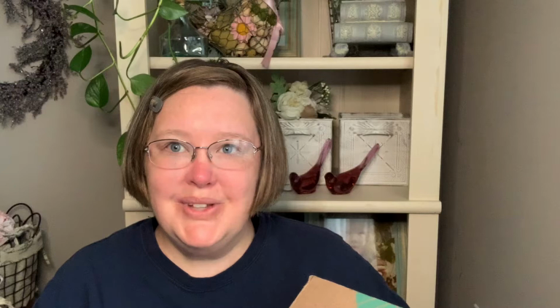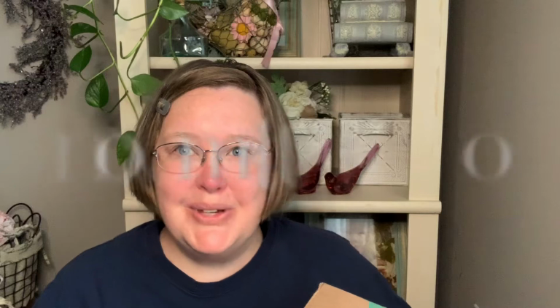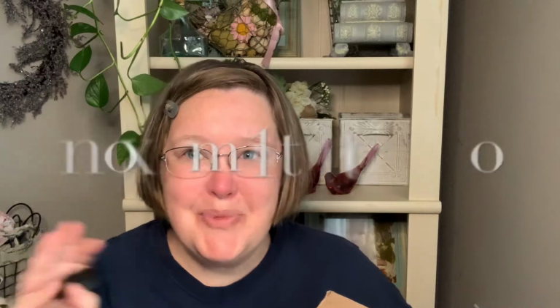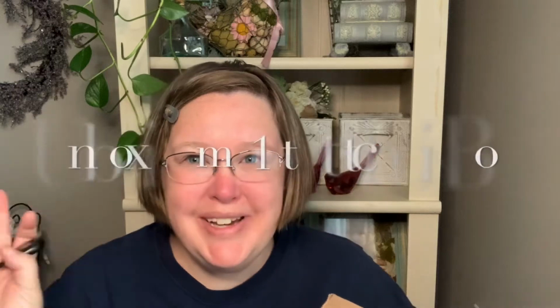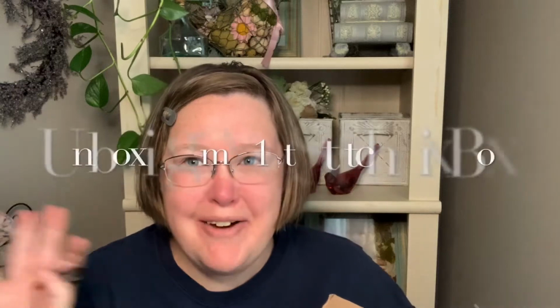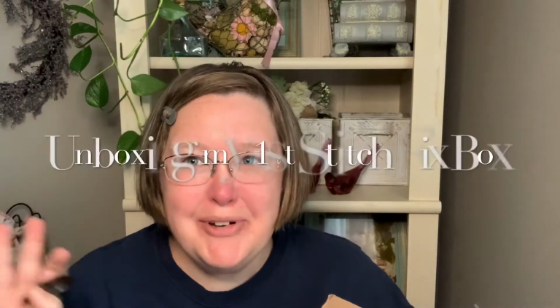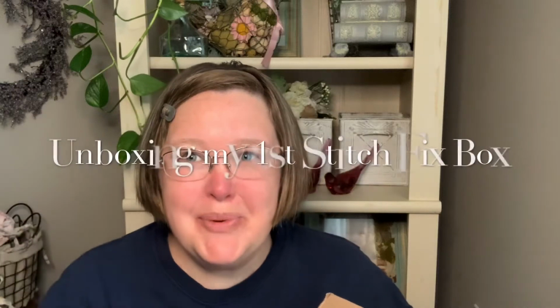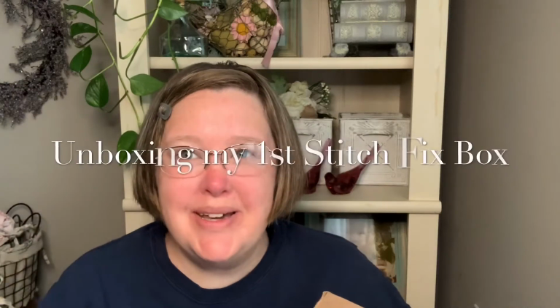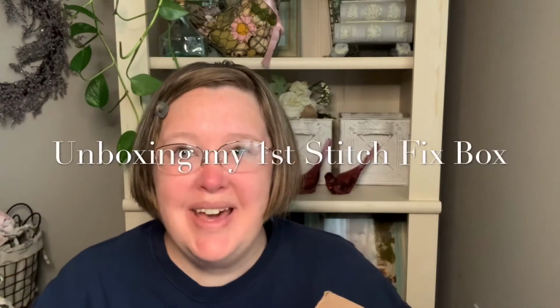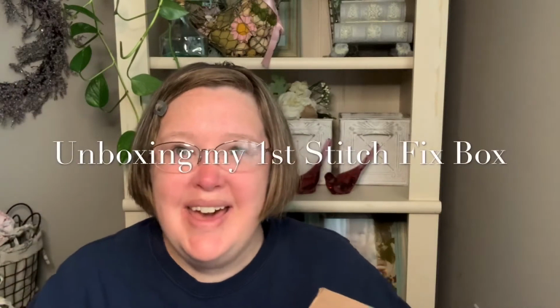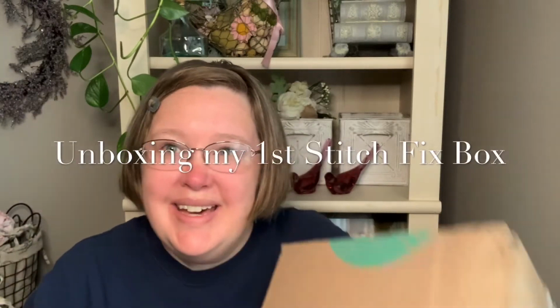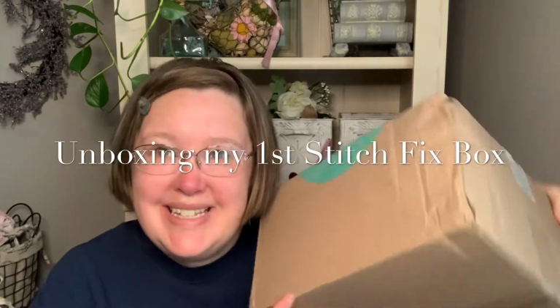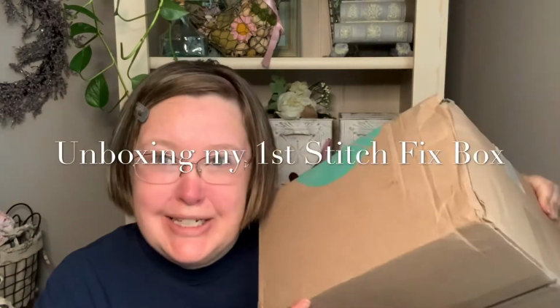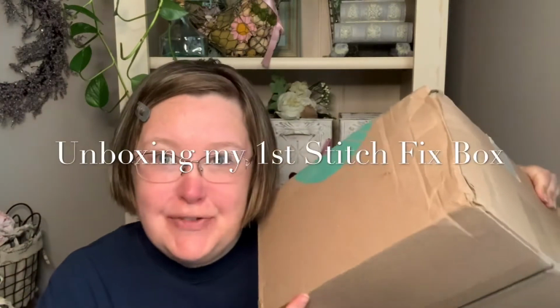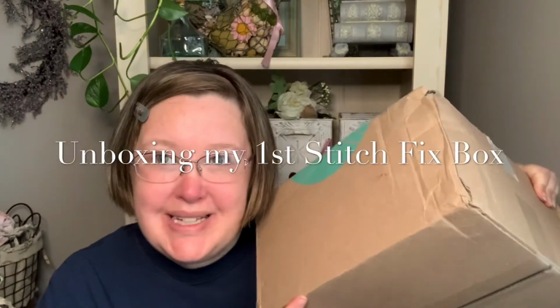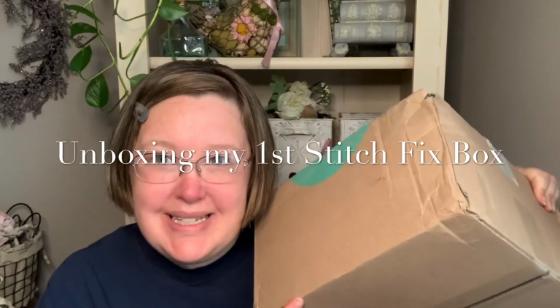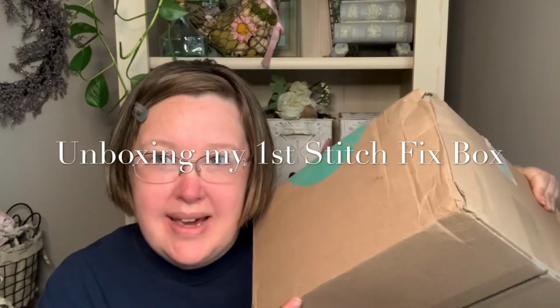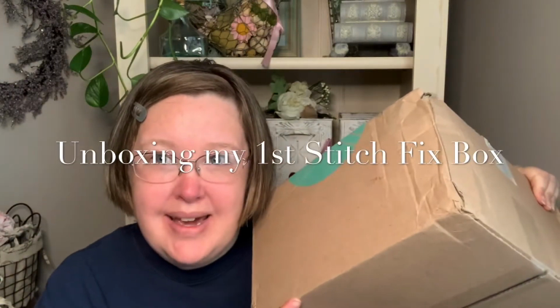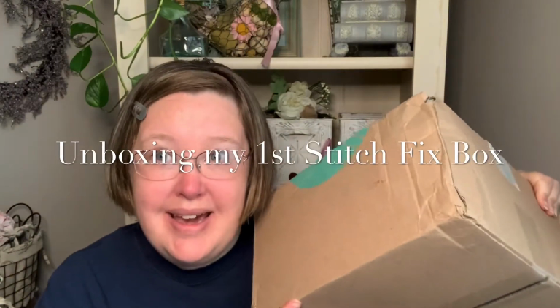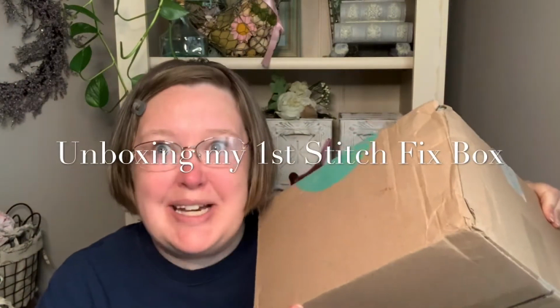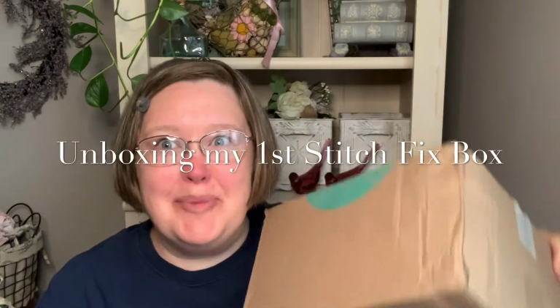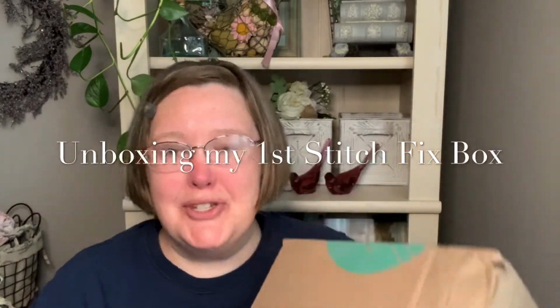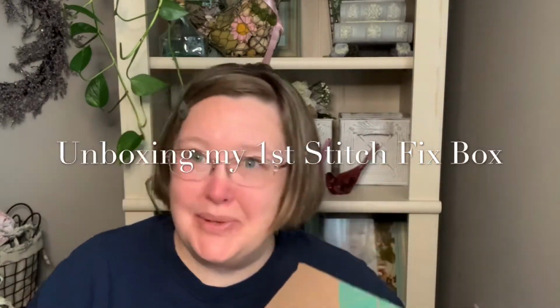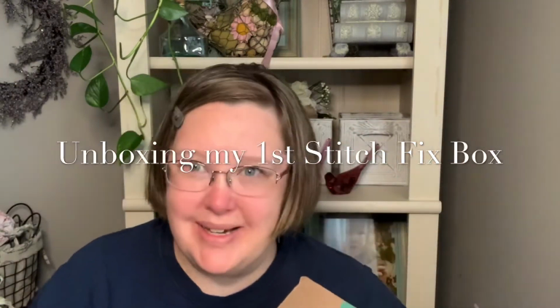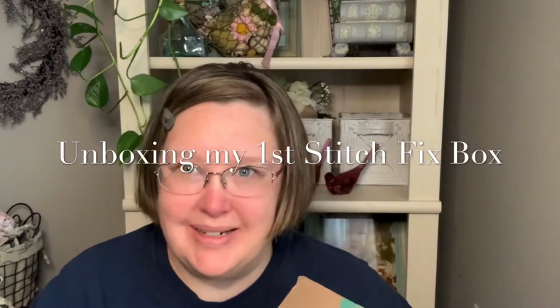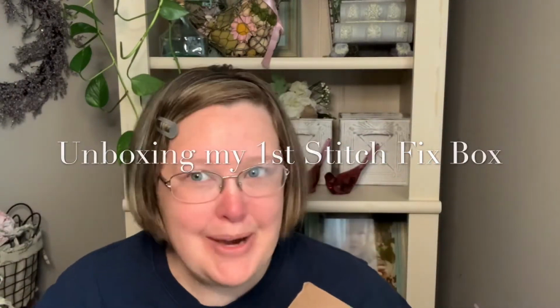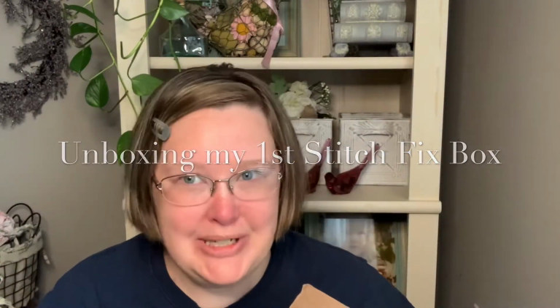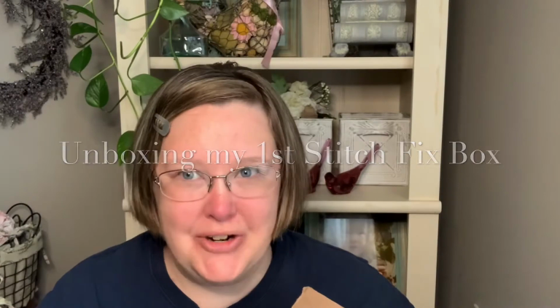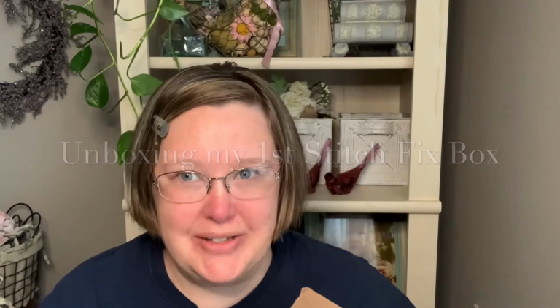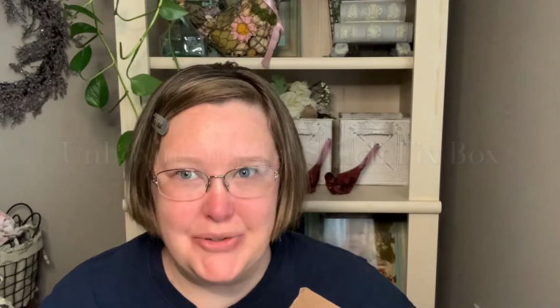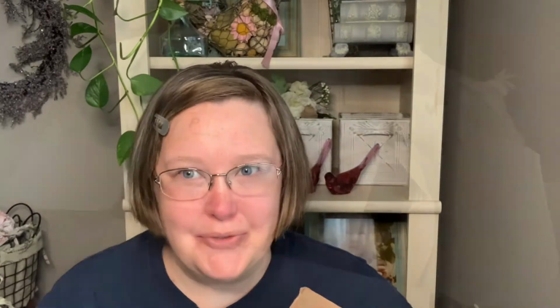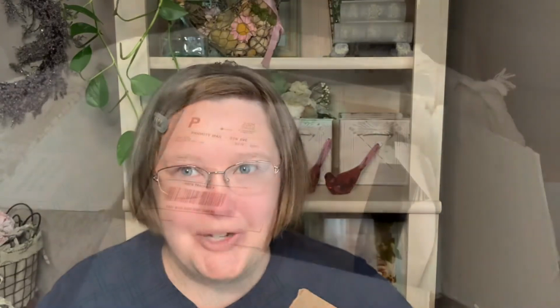Good morning, everyone. It's Stitch Fix Day, and I'm so excited. I can't wait to try these clothes on for you.